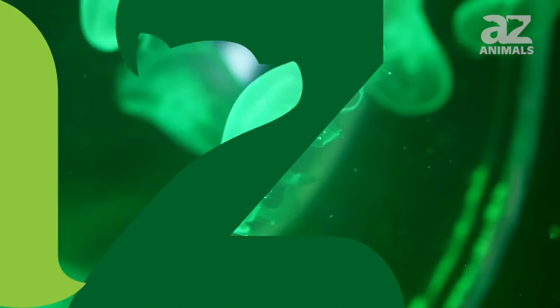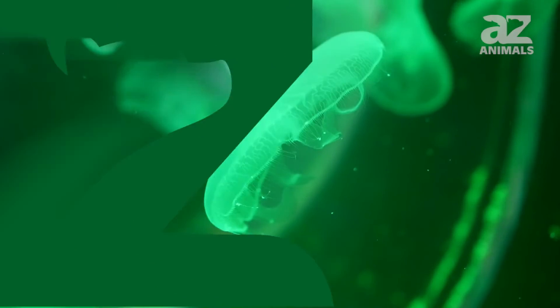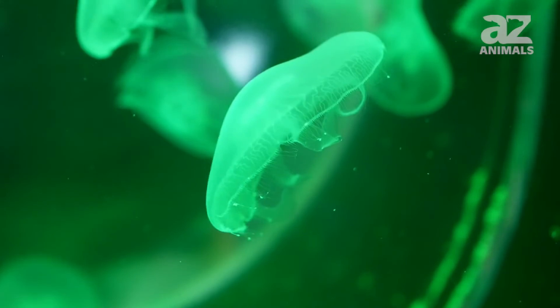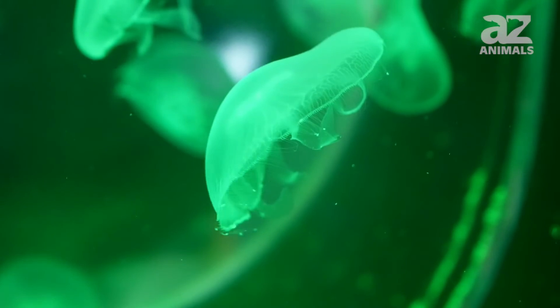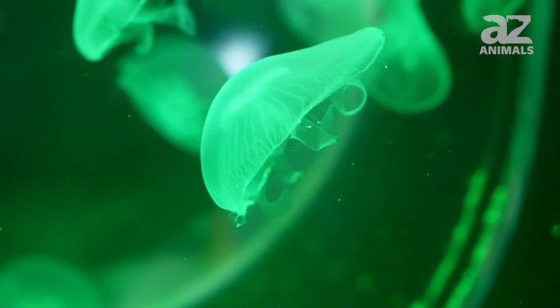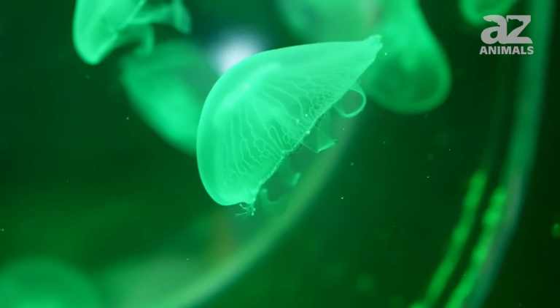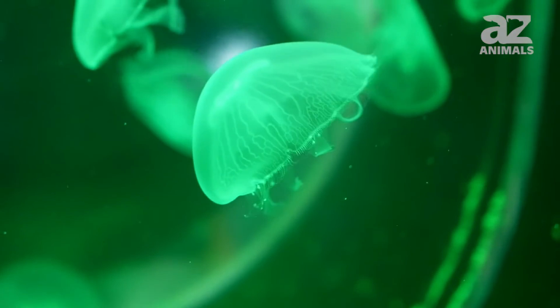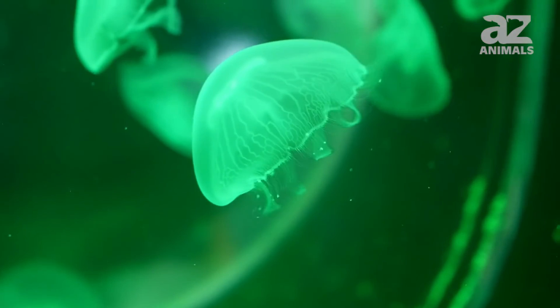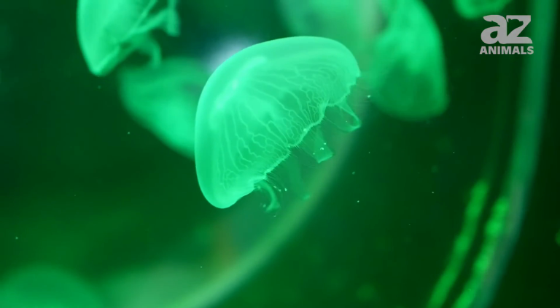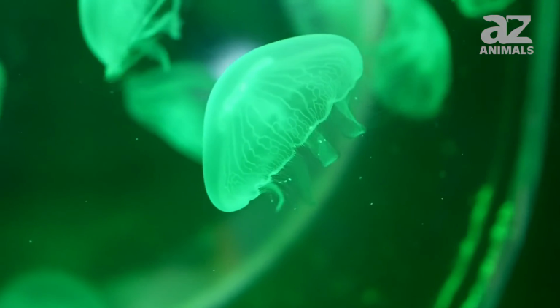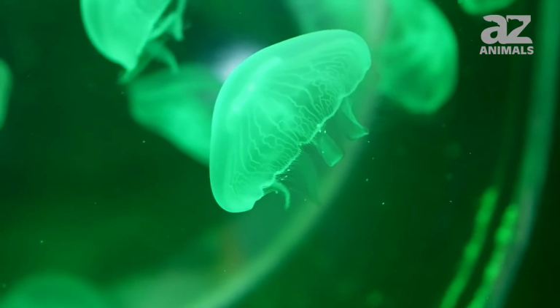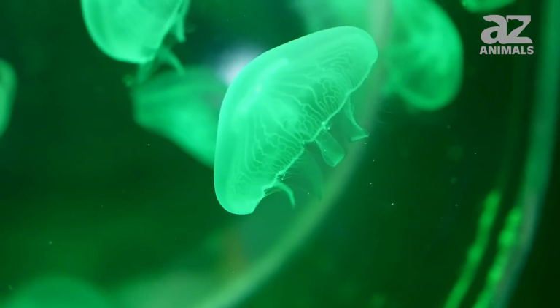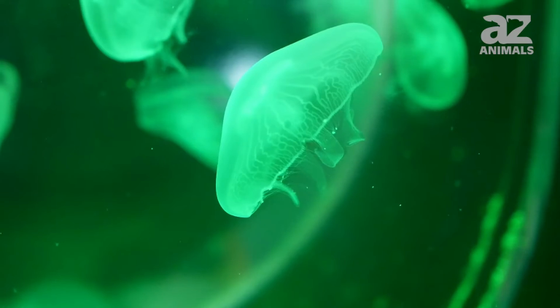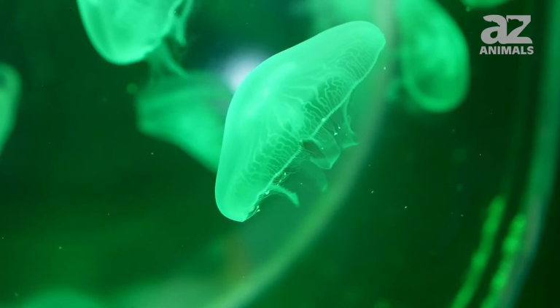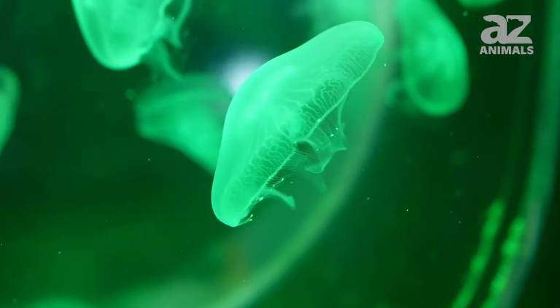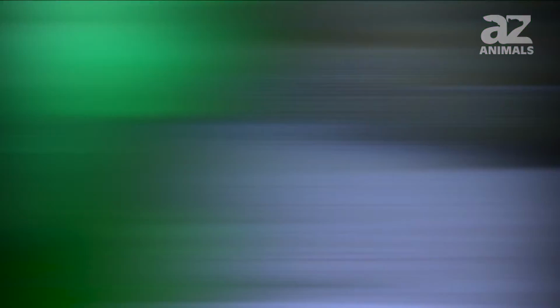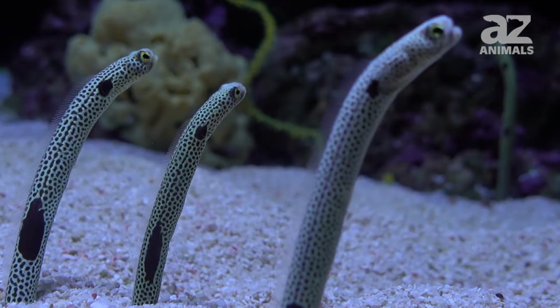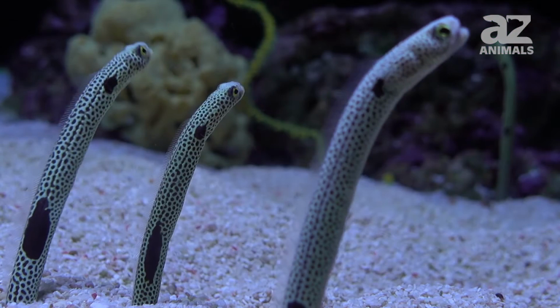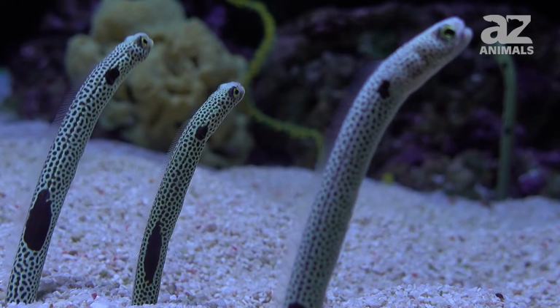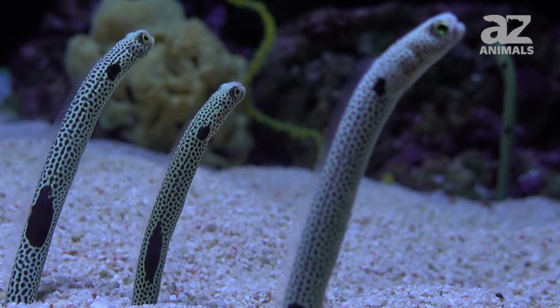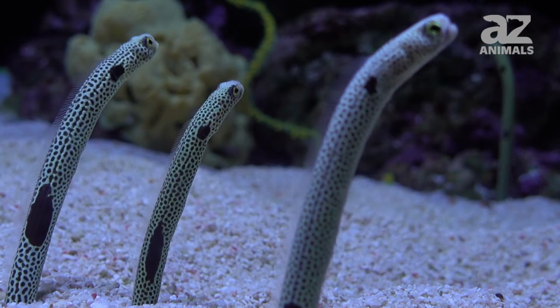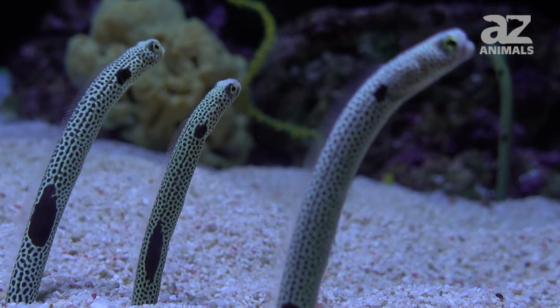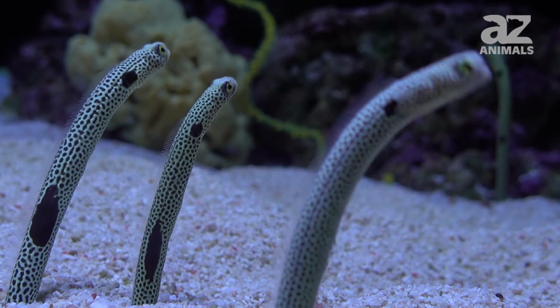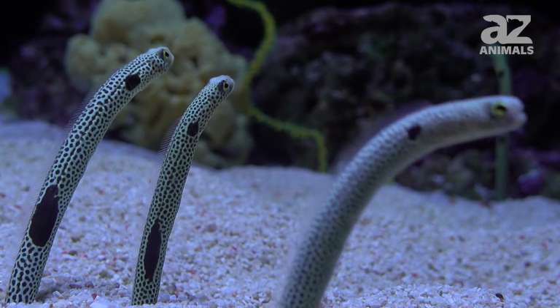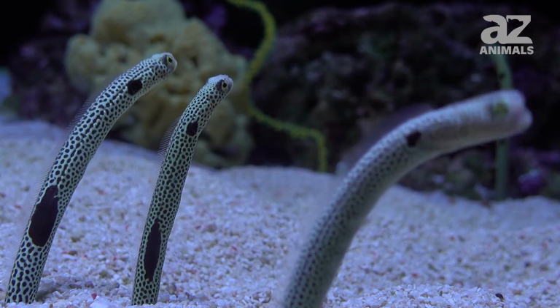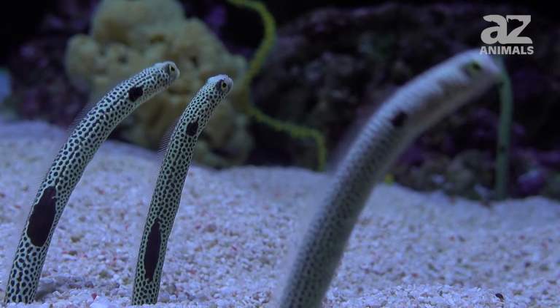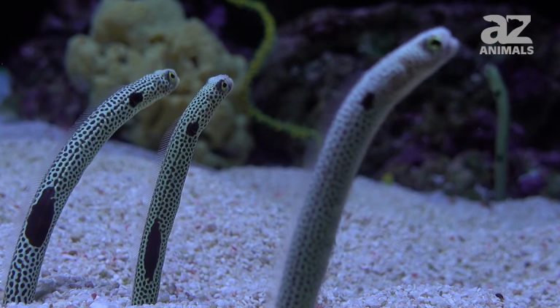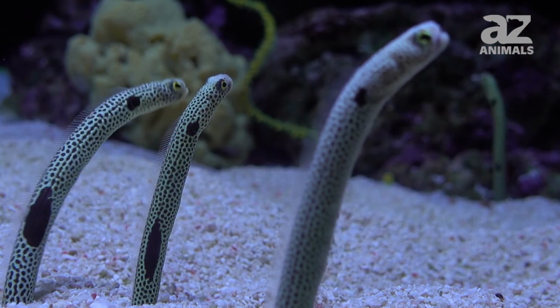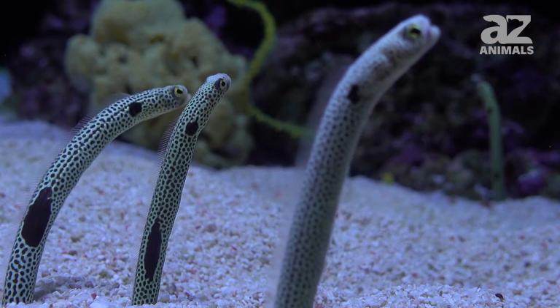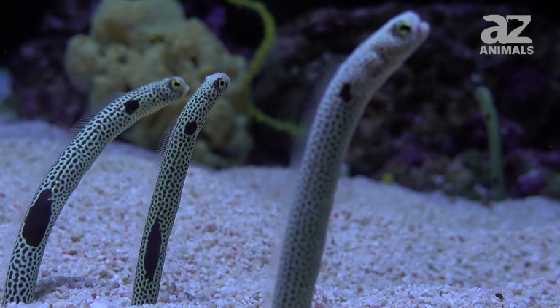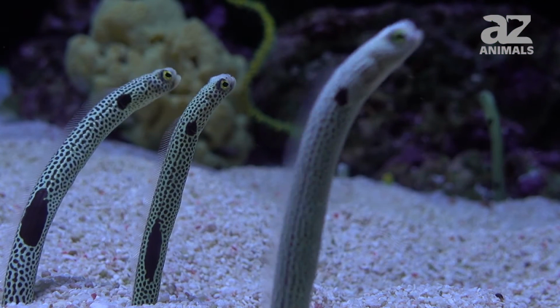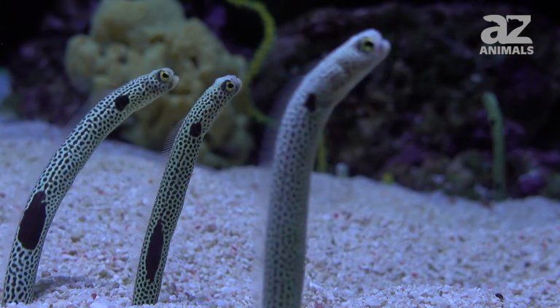As deep sea exploration continues into the future, there are bound to be more exotic creatures like these discovered.